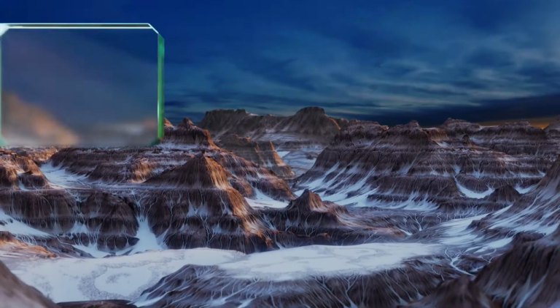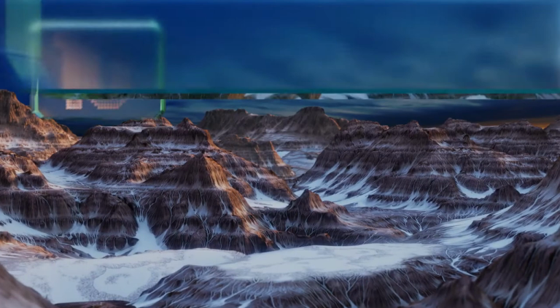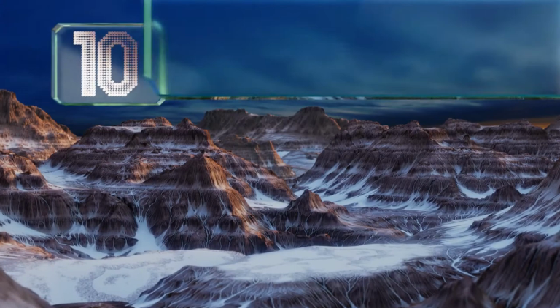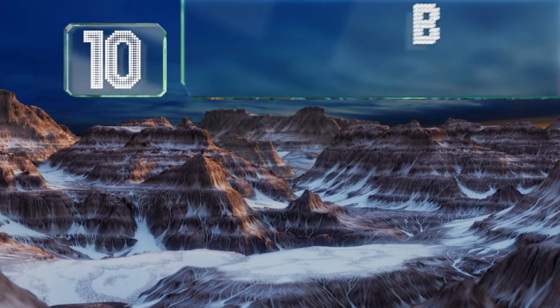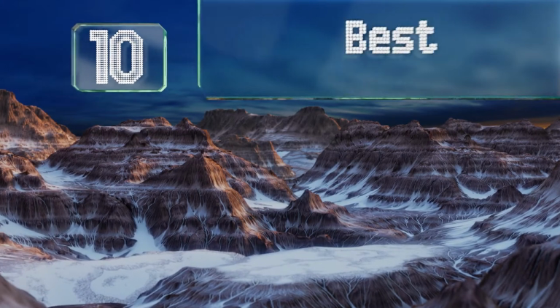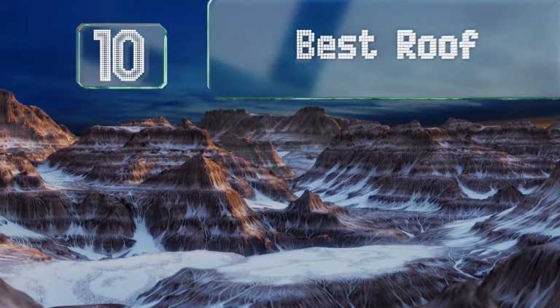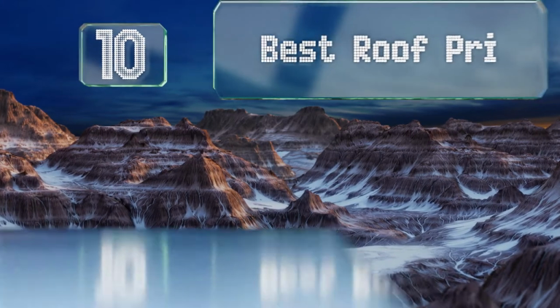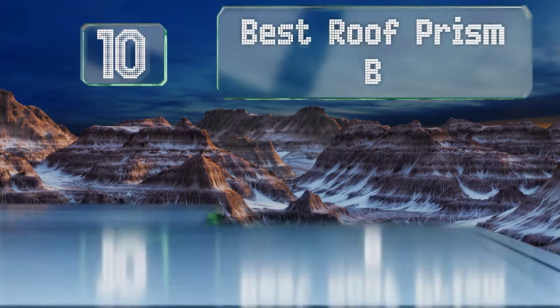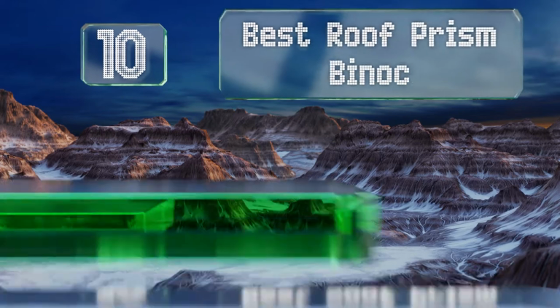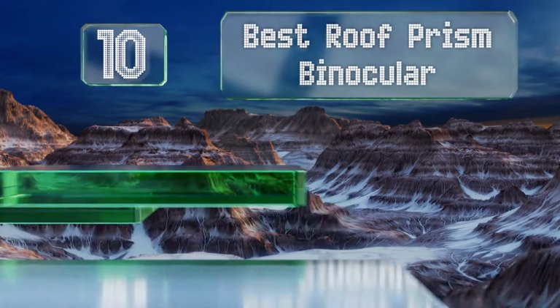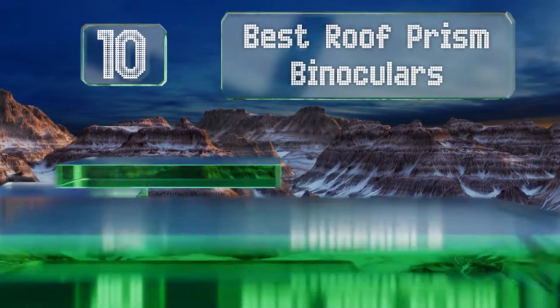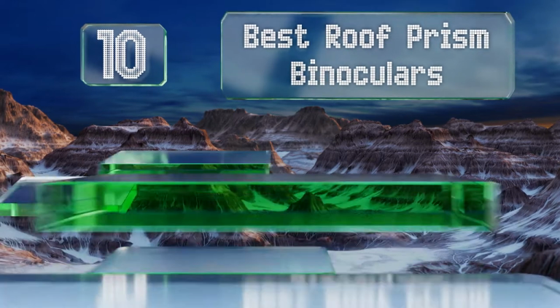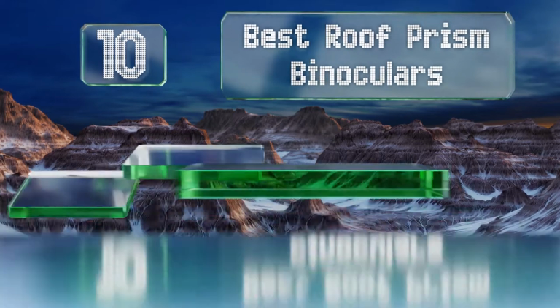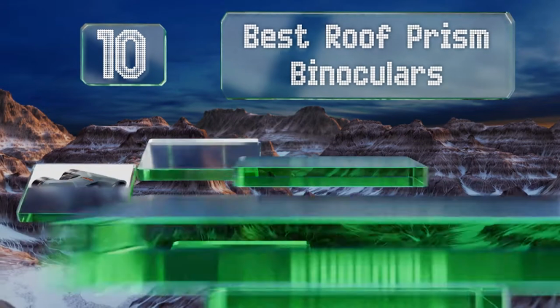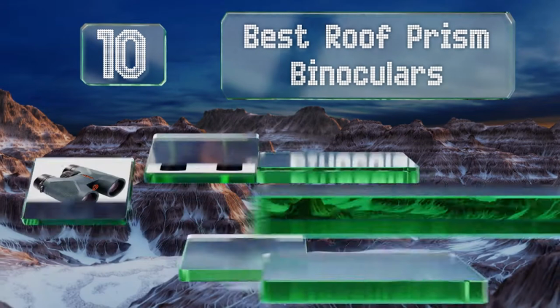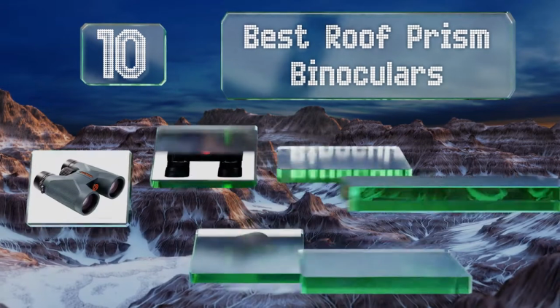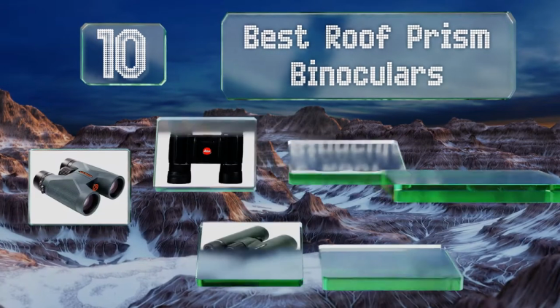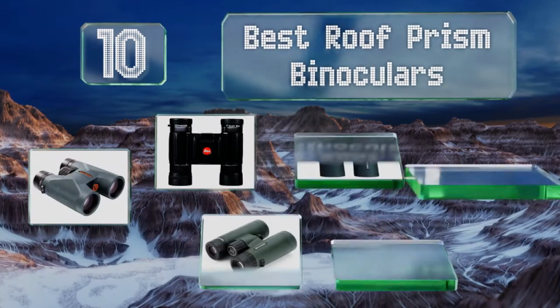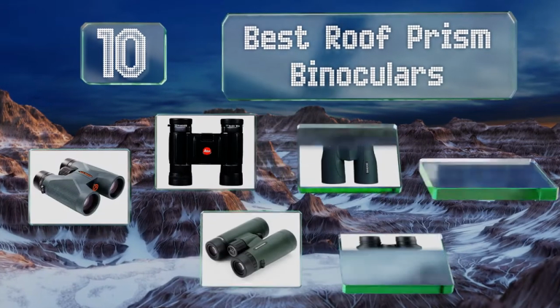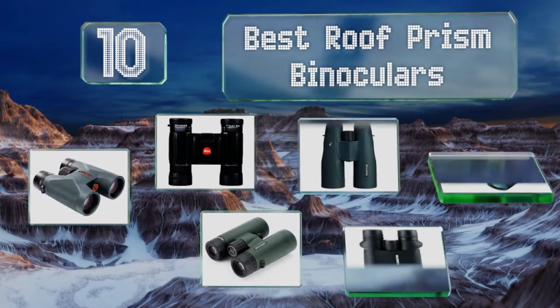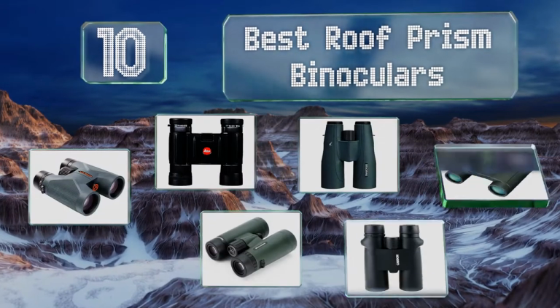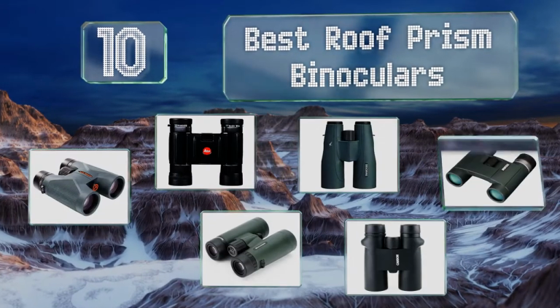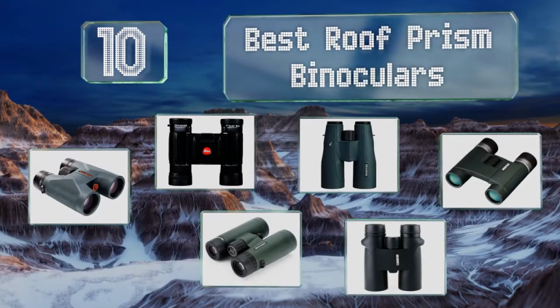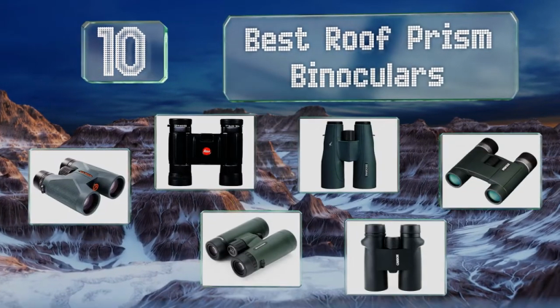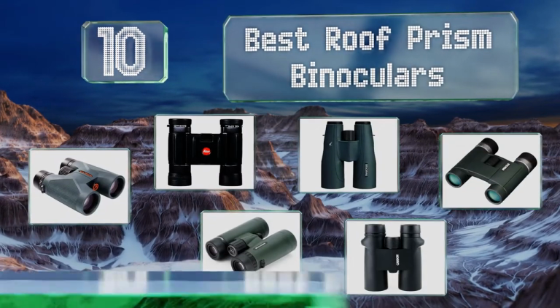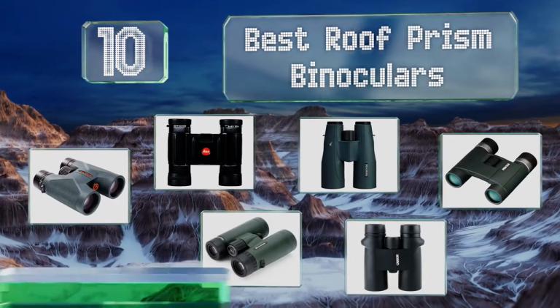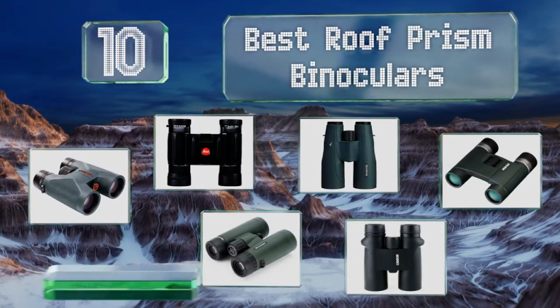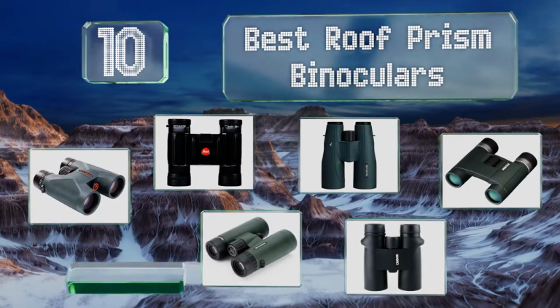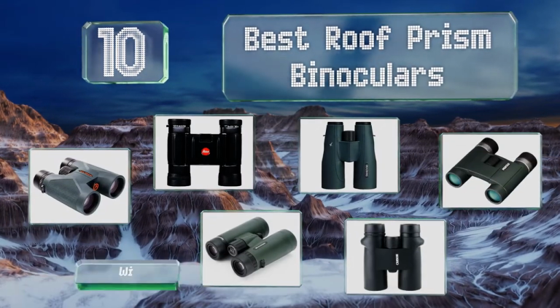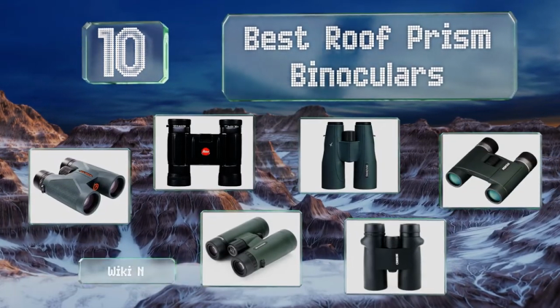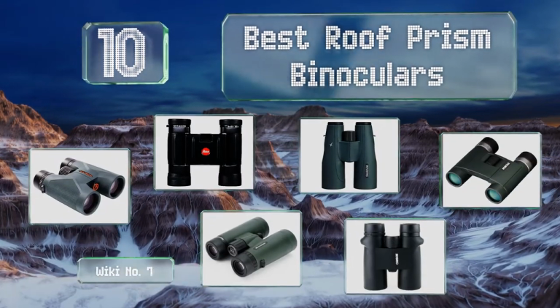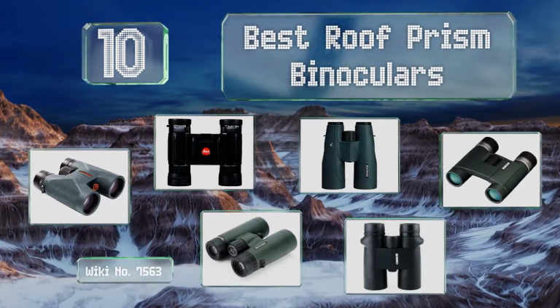EasyVid presents the 10 best roof prism binoculars. Let's get started with the list.